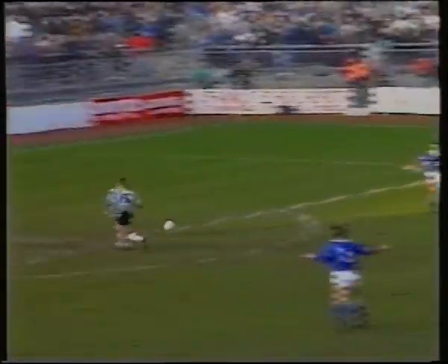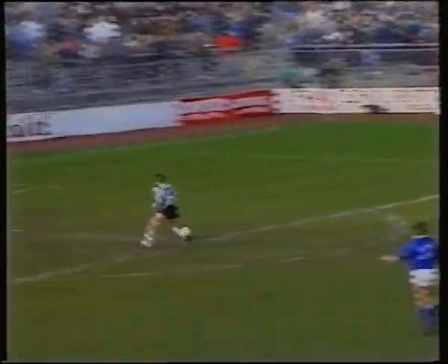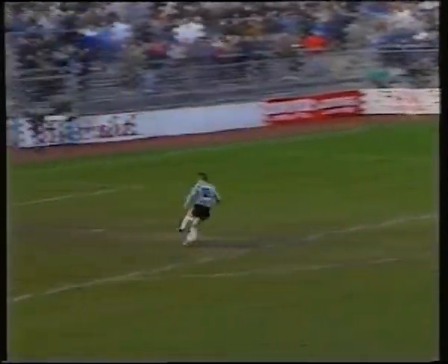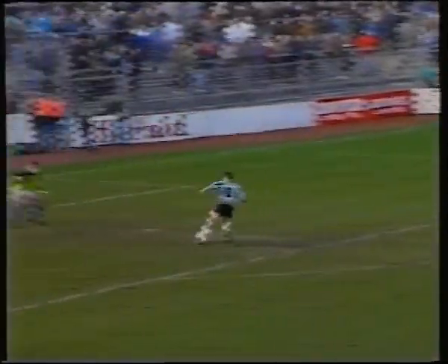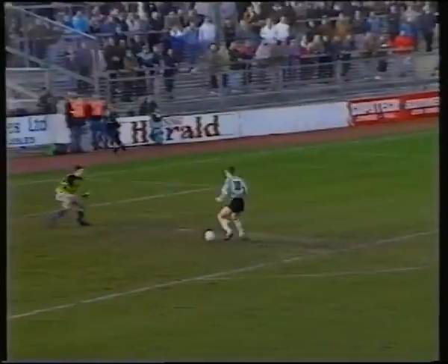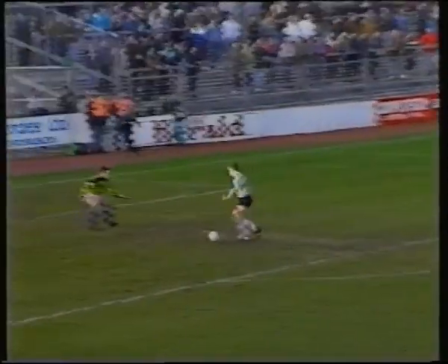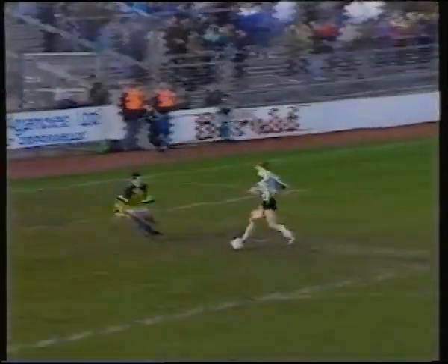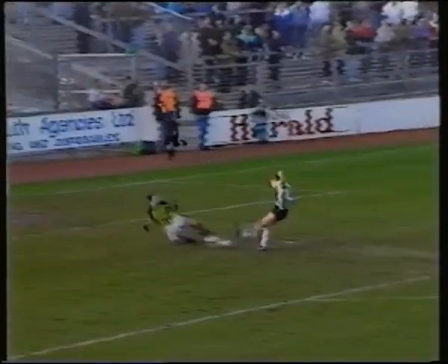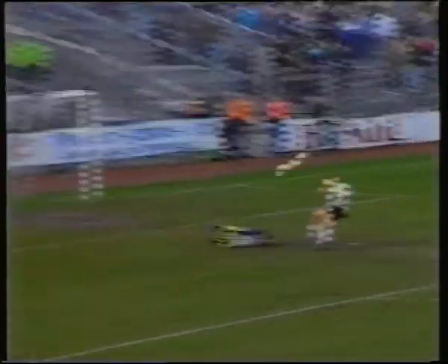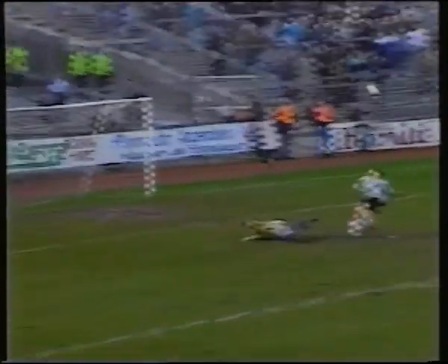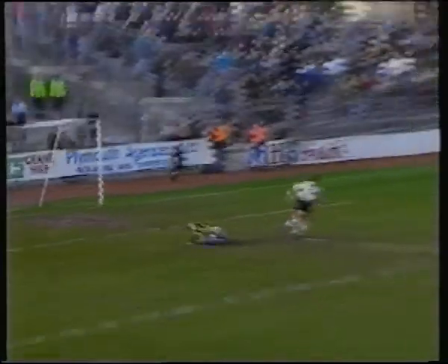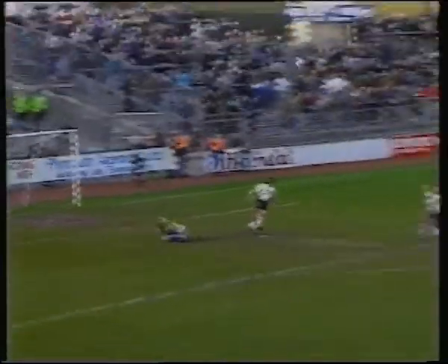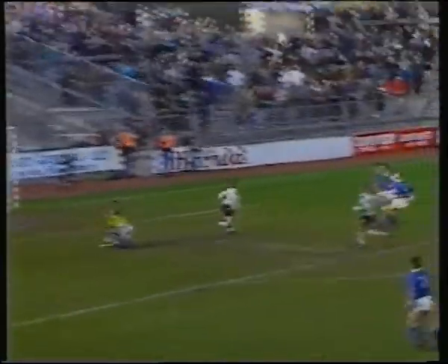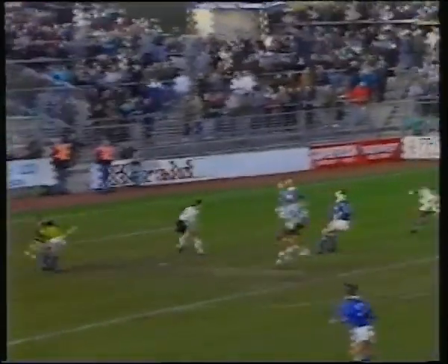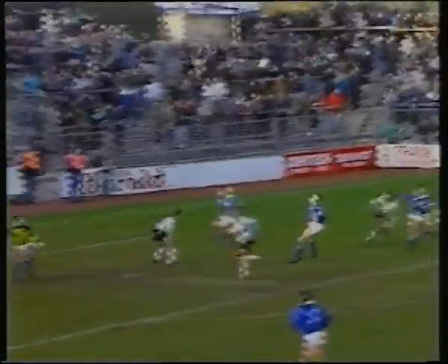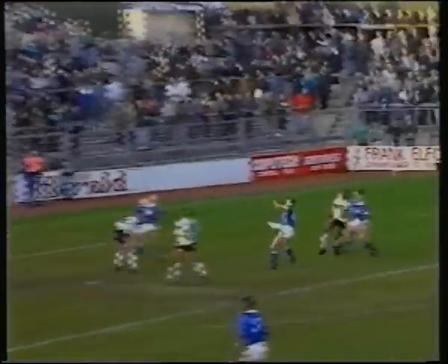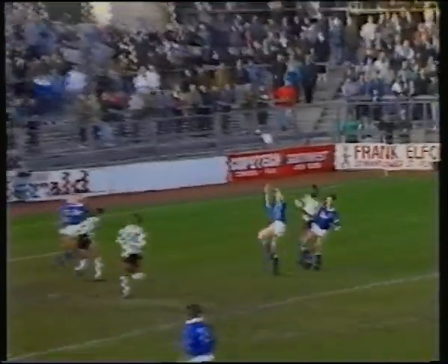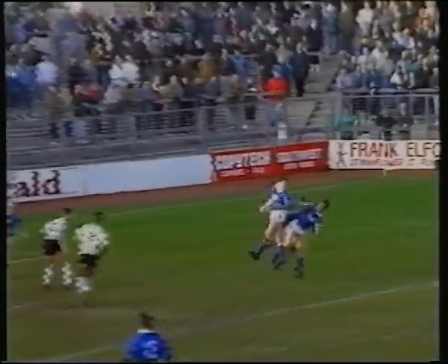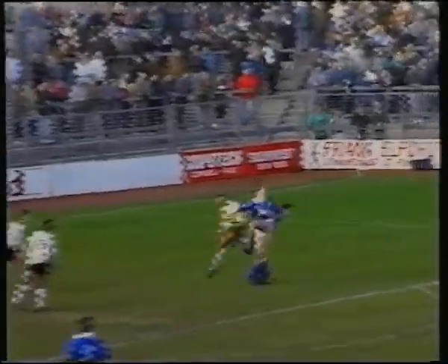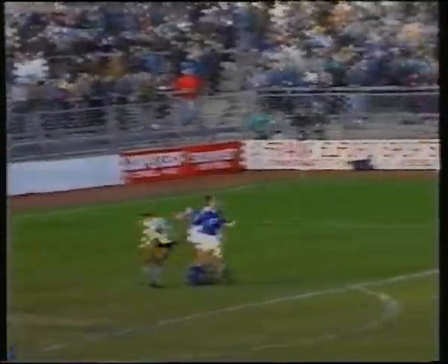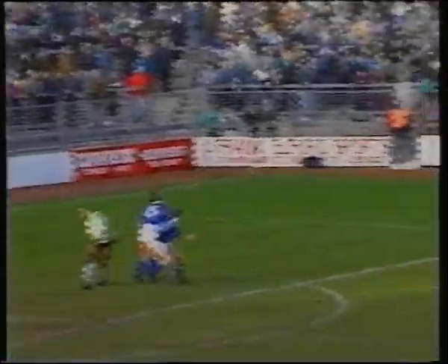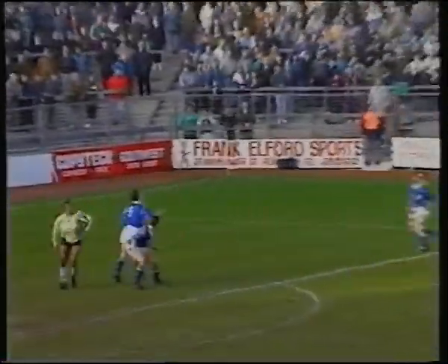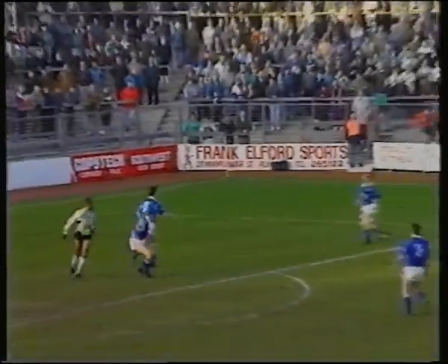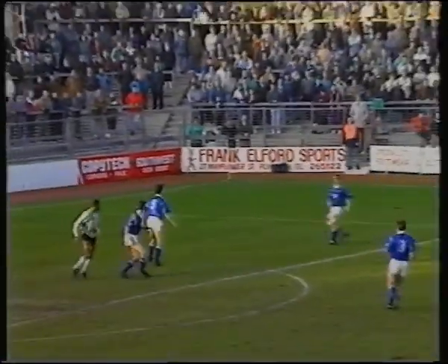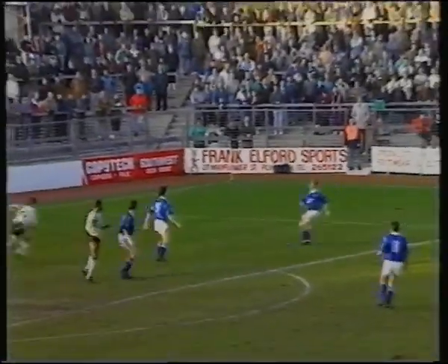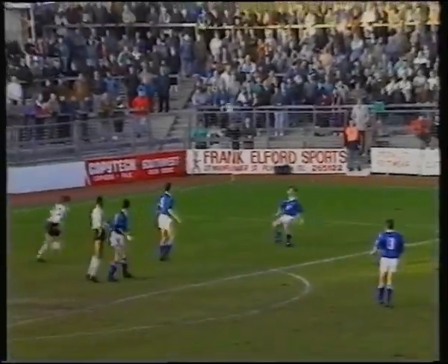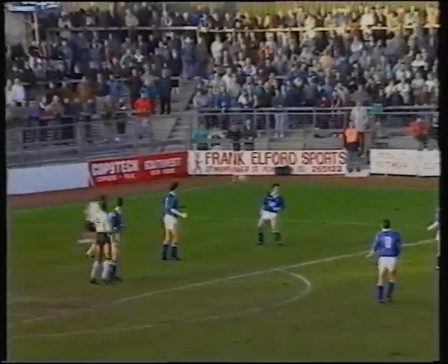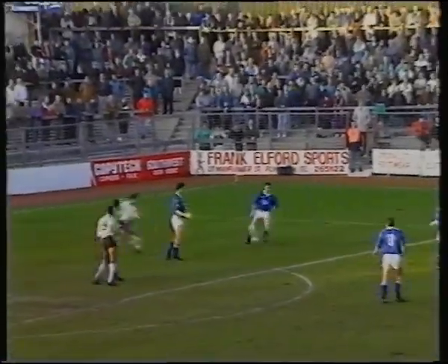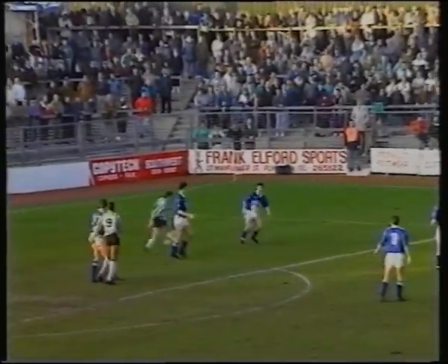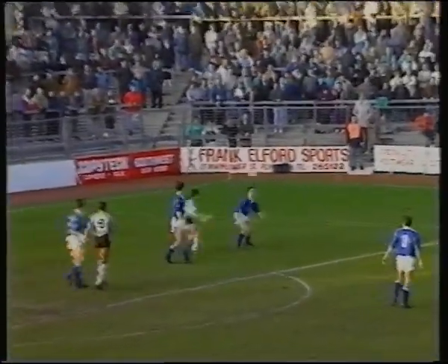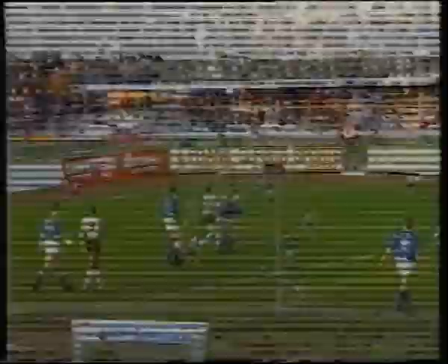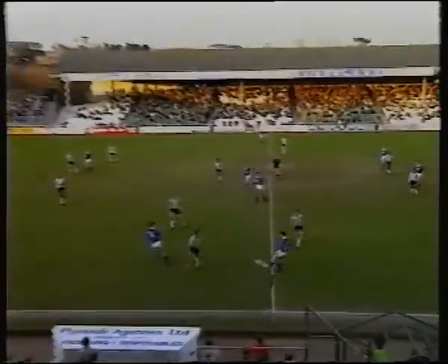Oh, what a dreadful mistake by Oldfield! And Fiore with an open goal, tried to put it round.